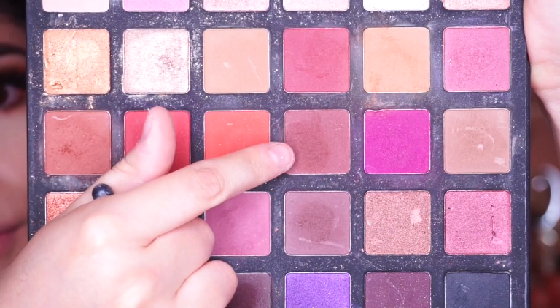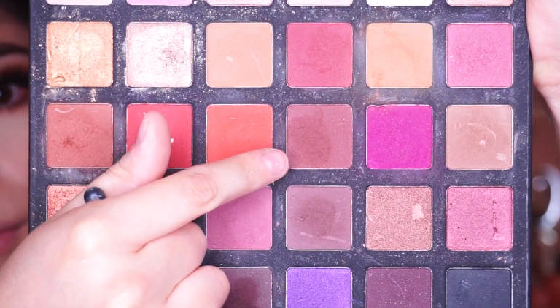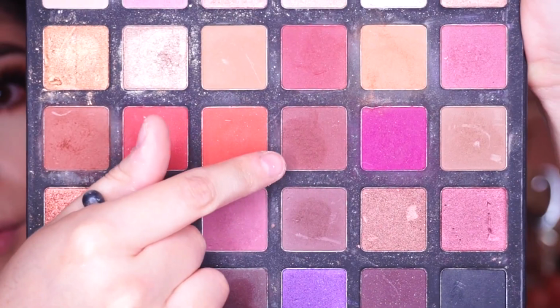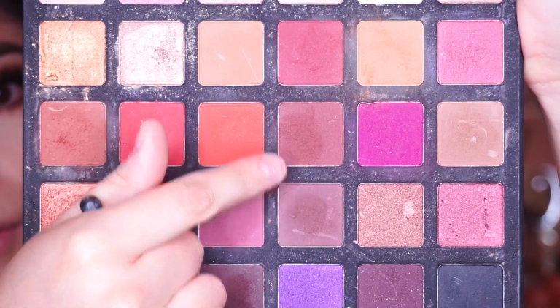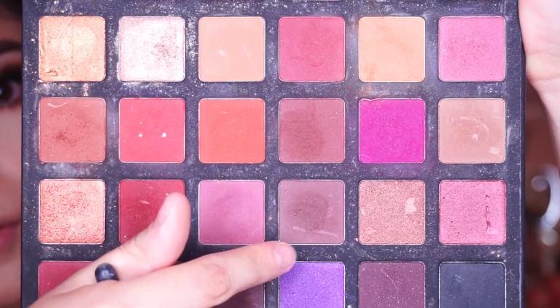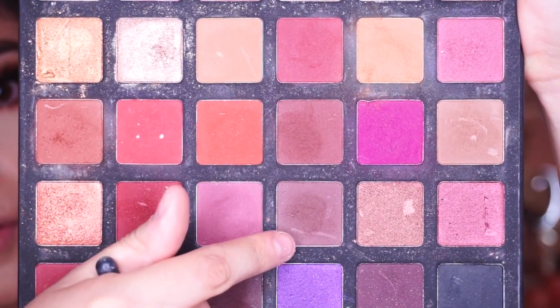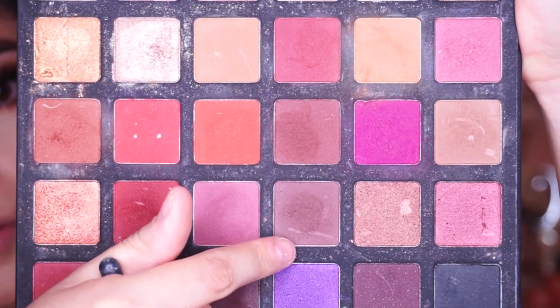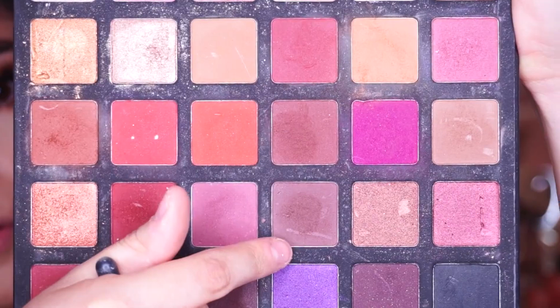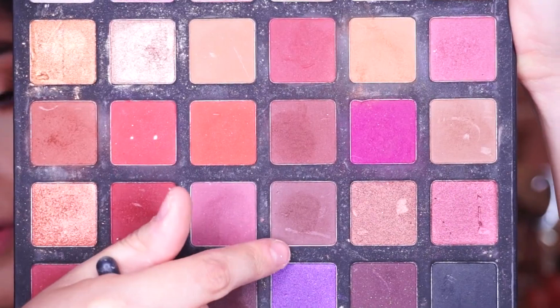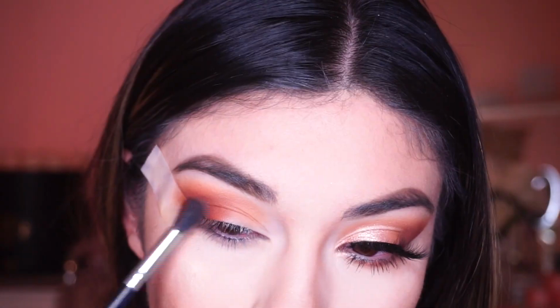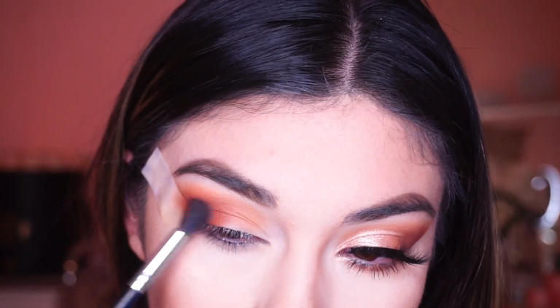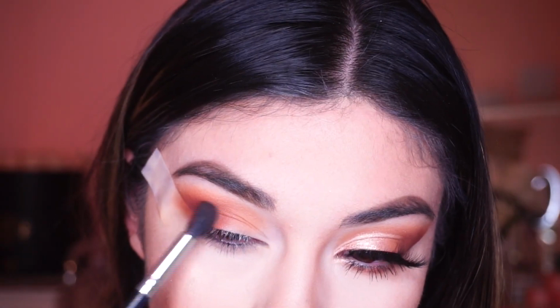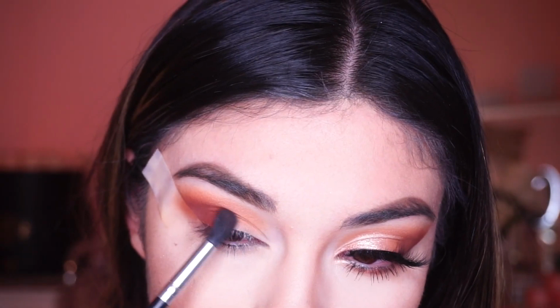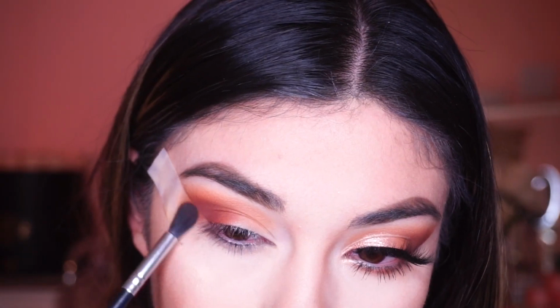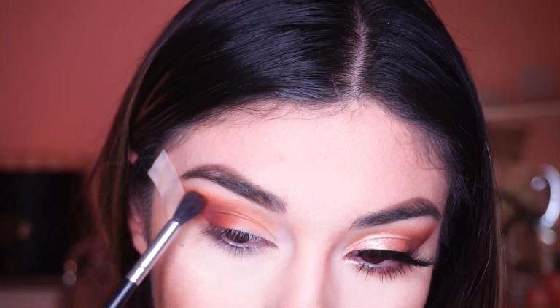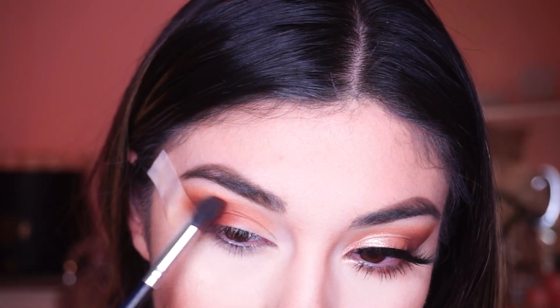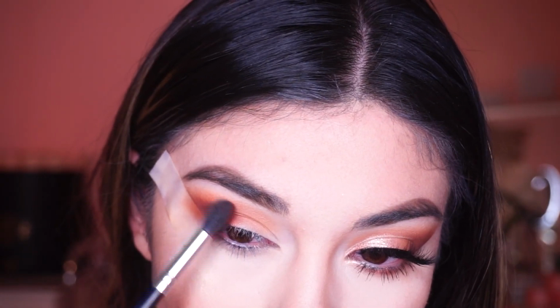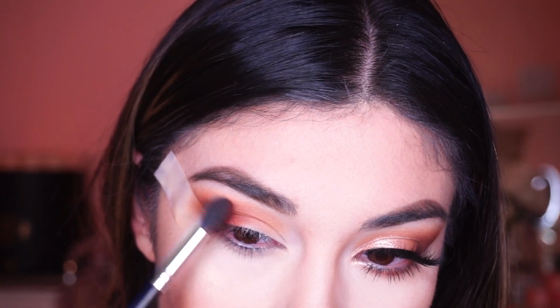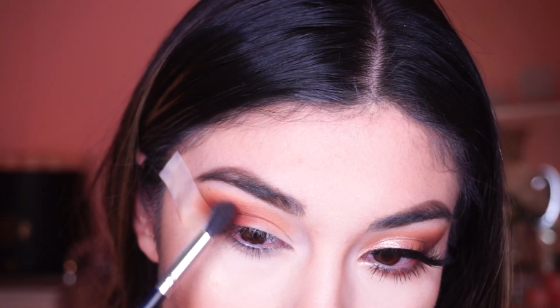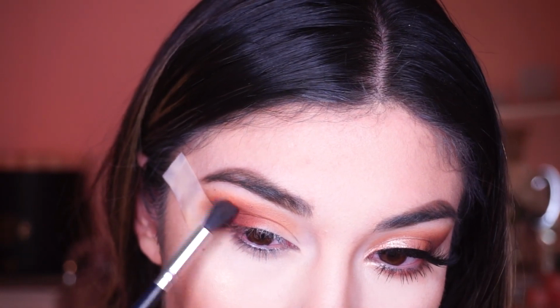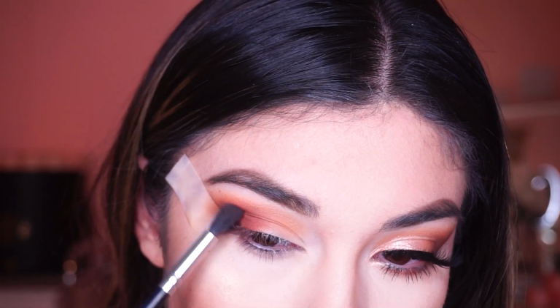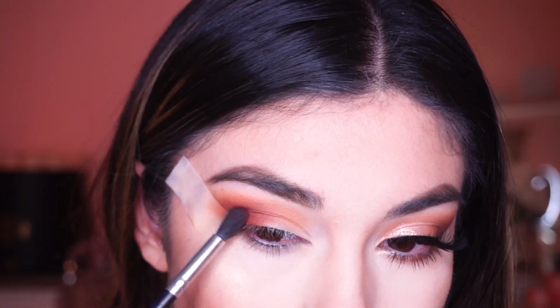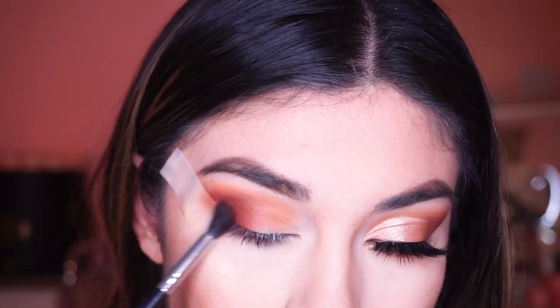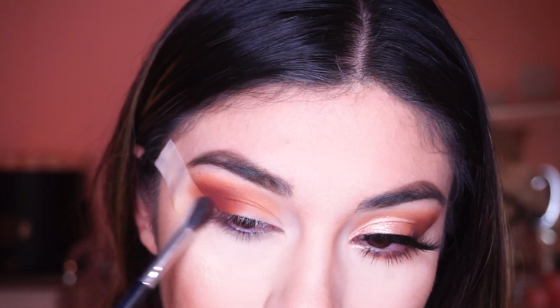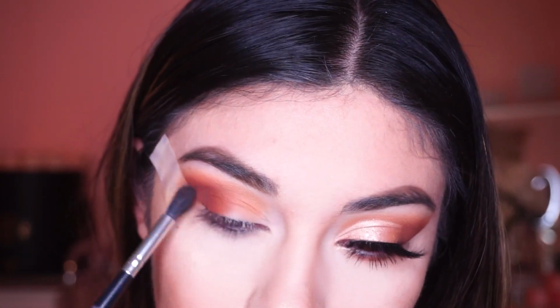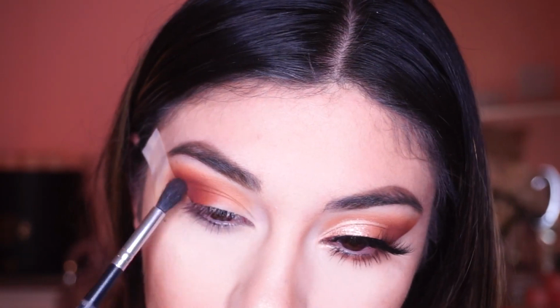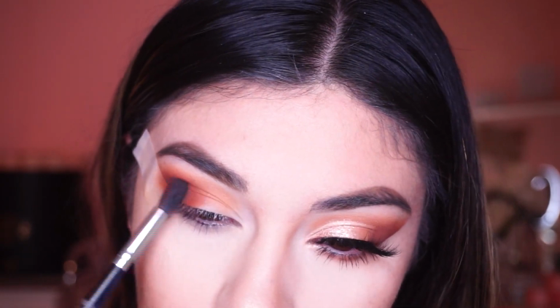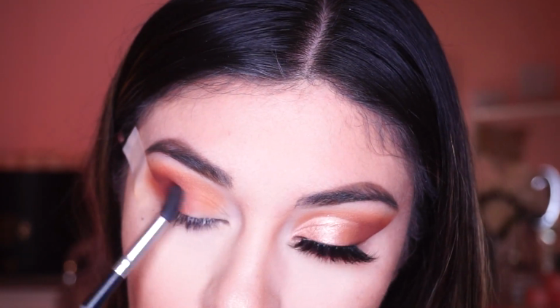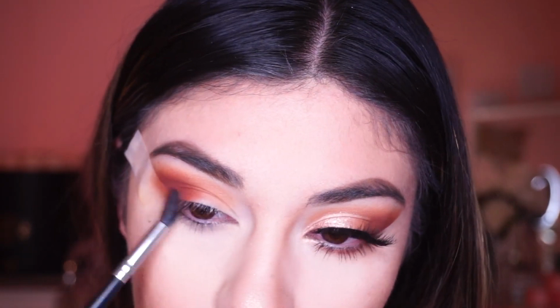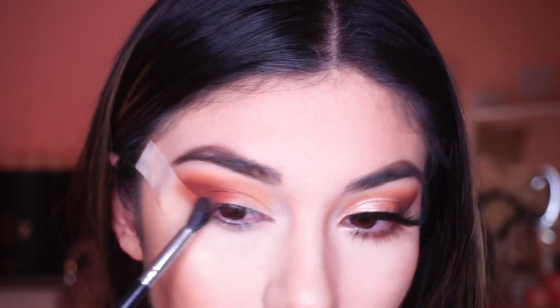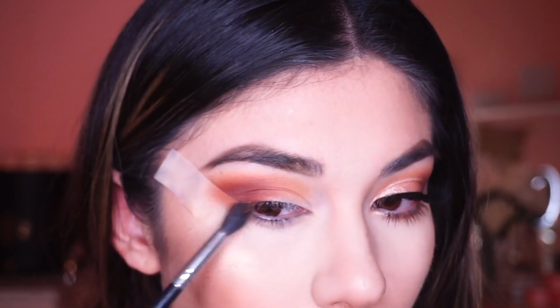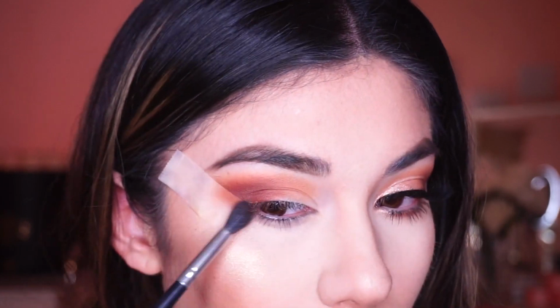Here we're using these darker shades which will also be applied to the outer corner, and then we're going to be blending everything up.